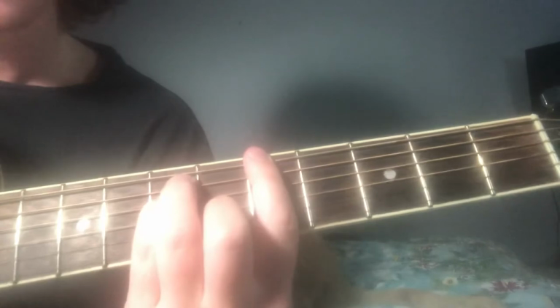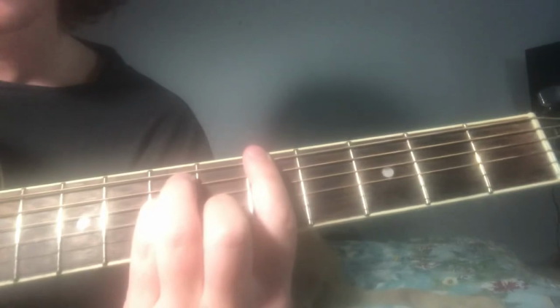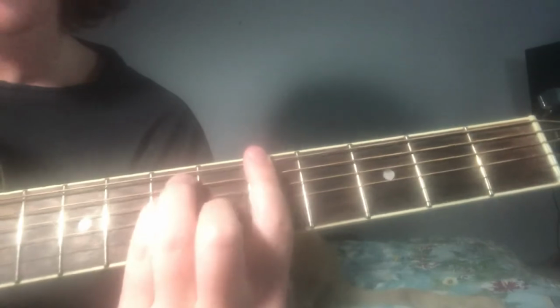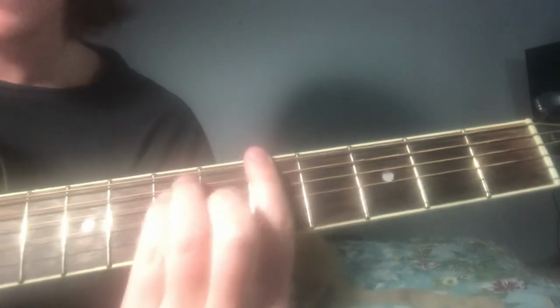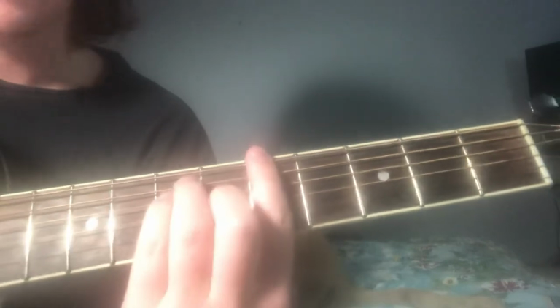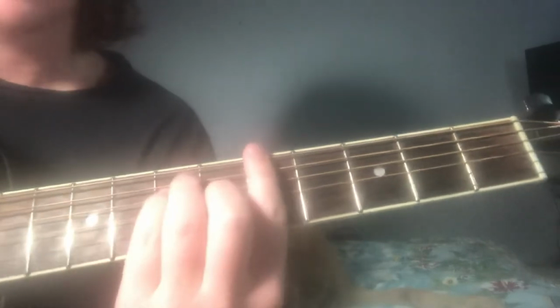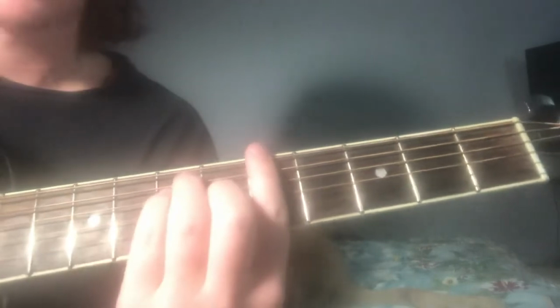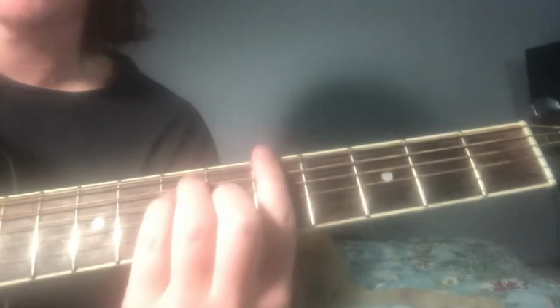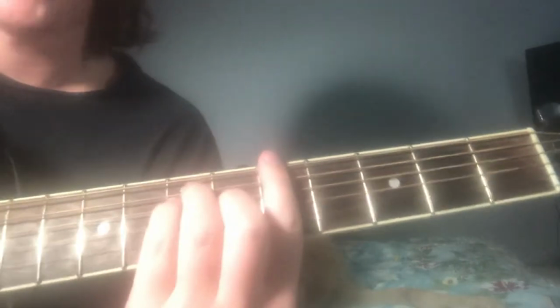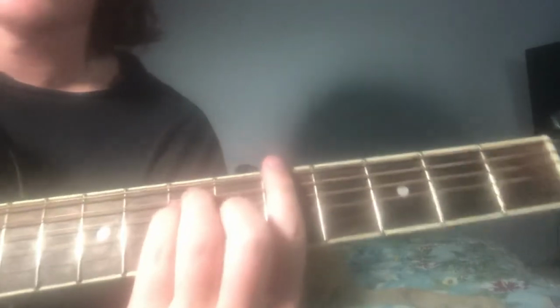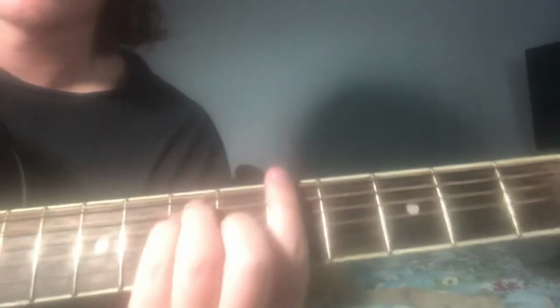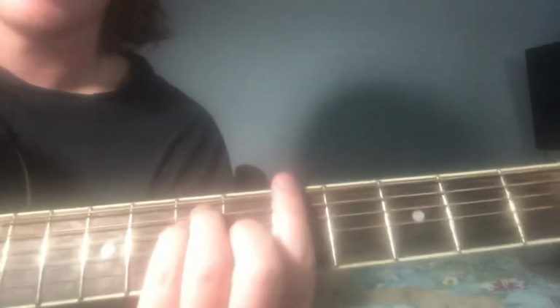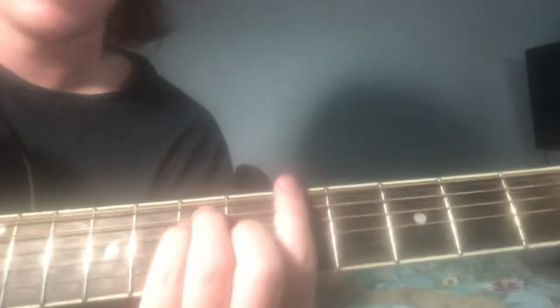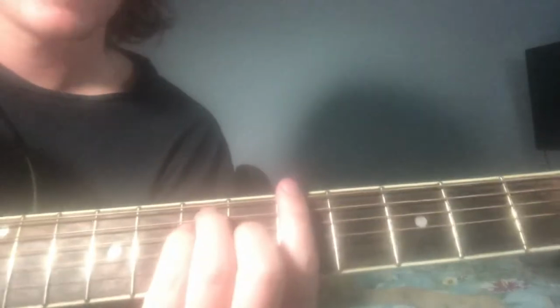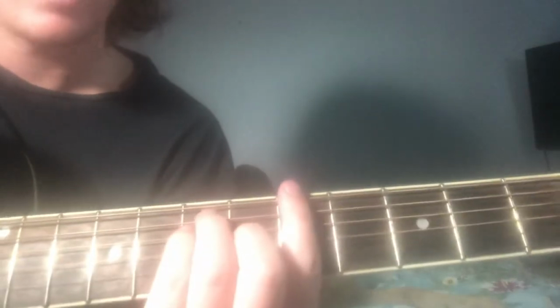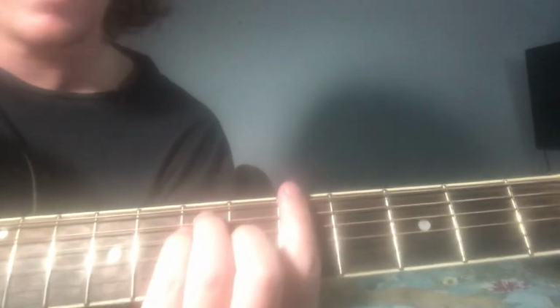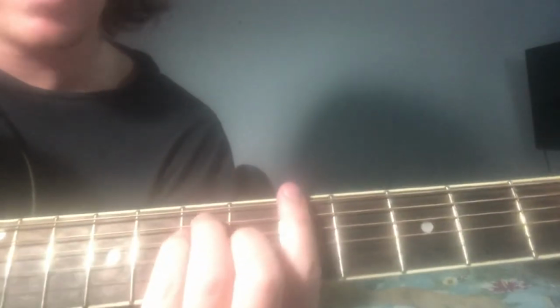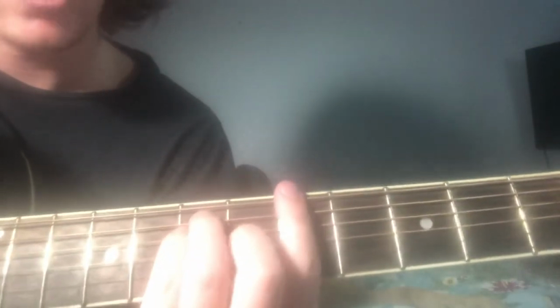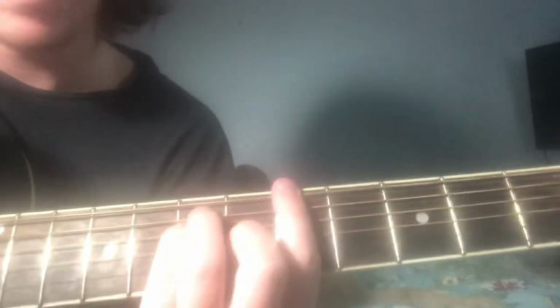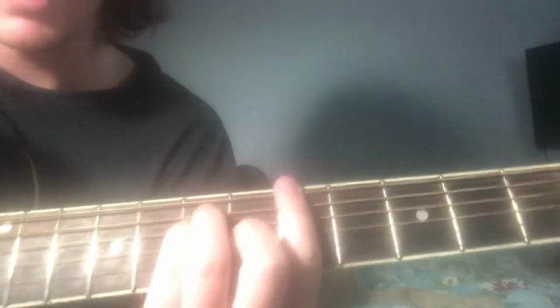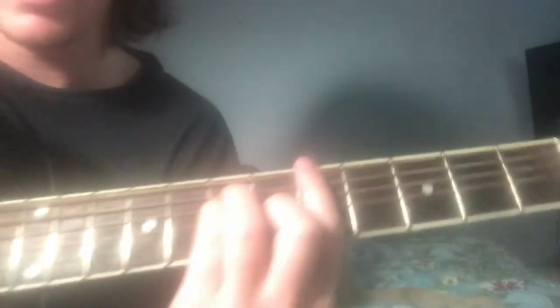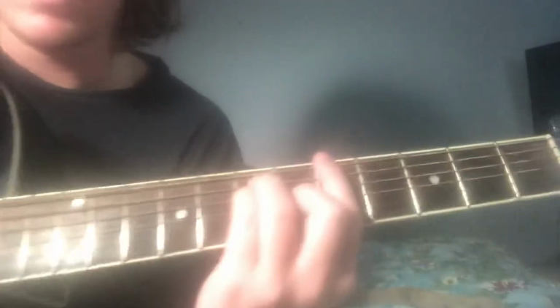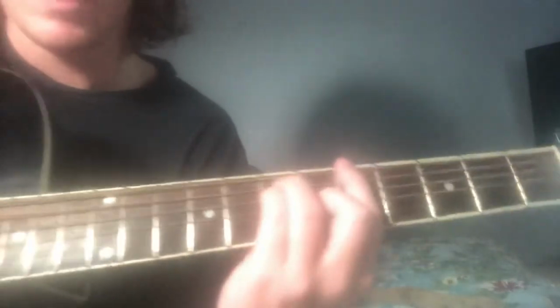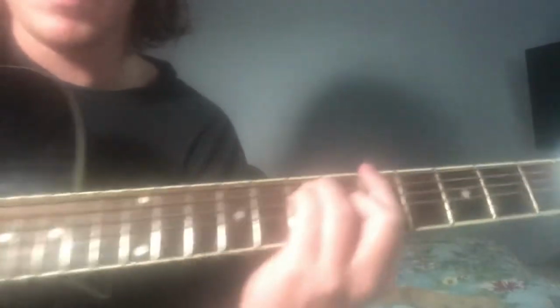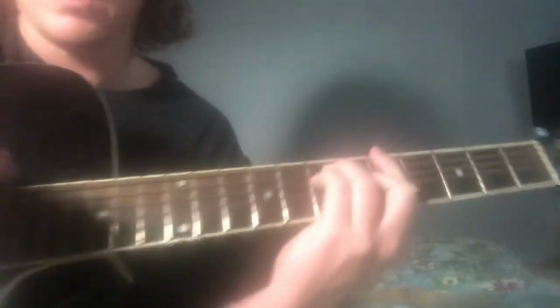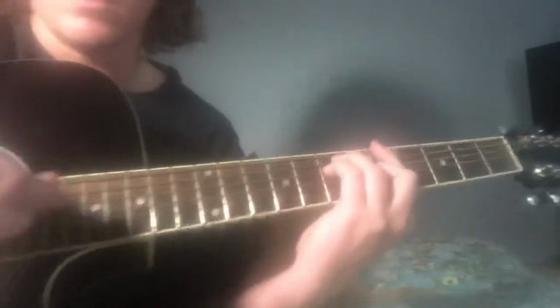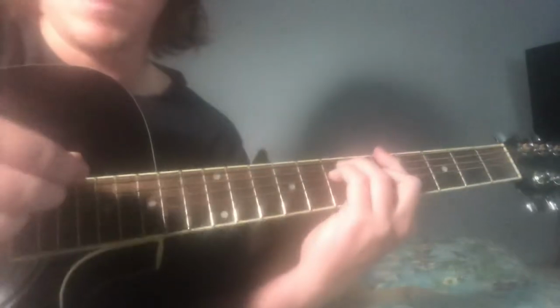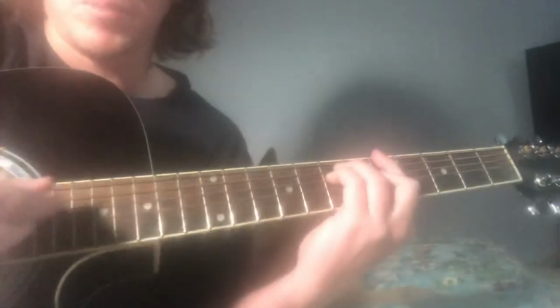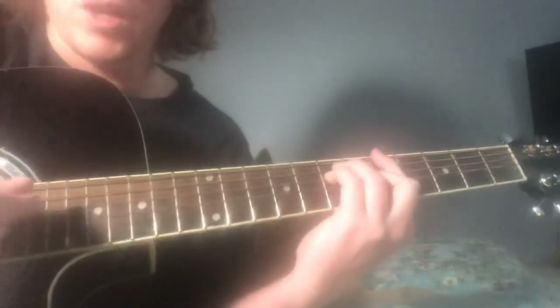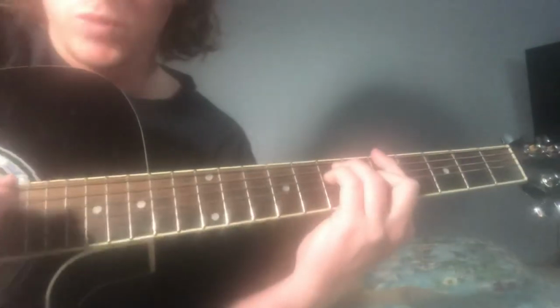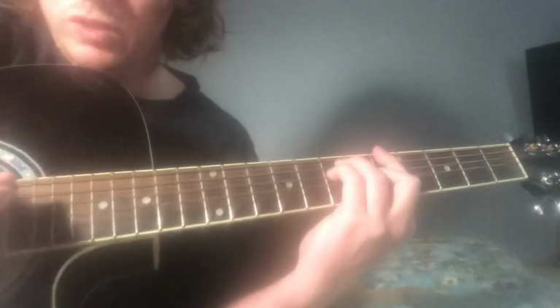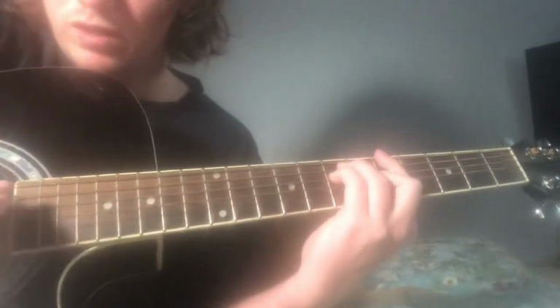And I think there's a part in the song where it's kind of like just picking it — picking some of the bottom strings like this.